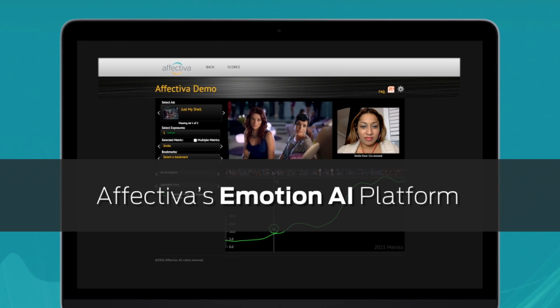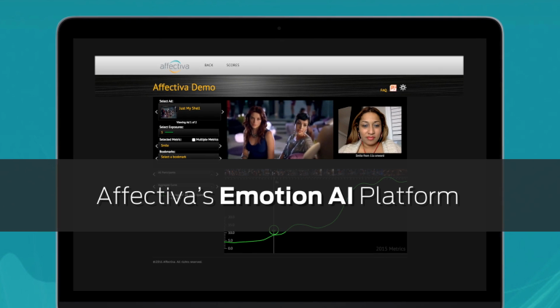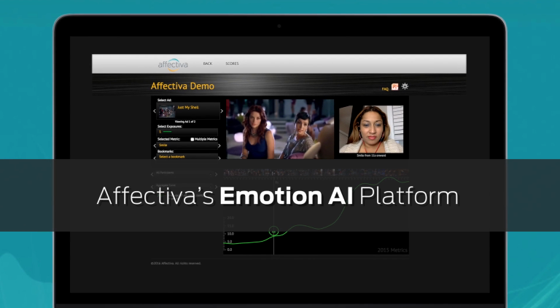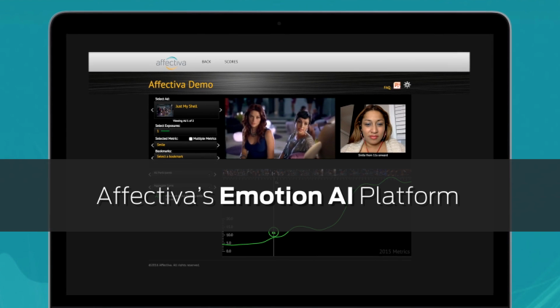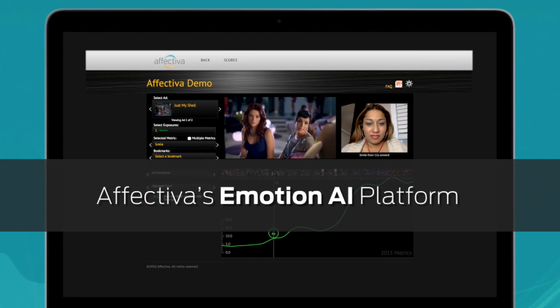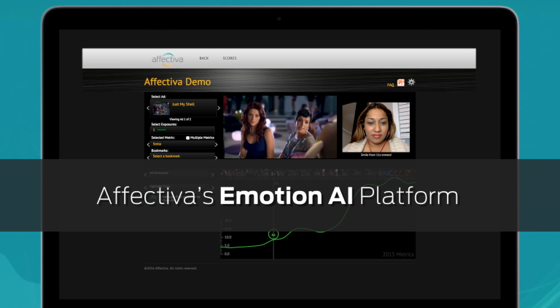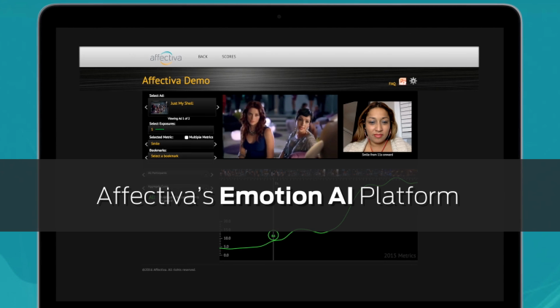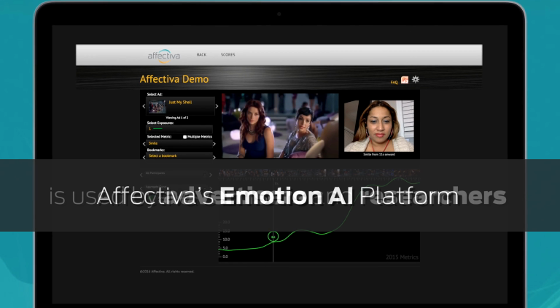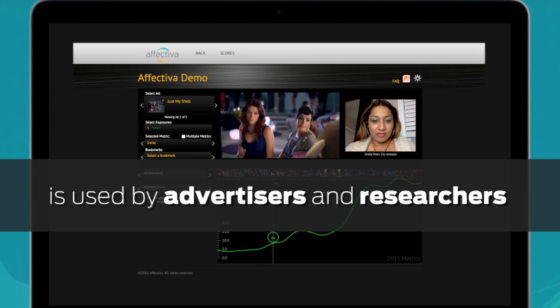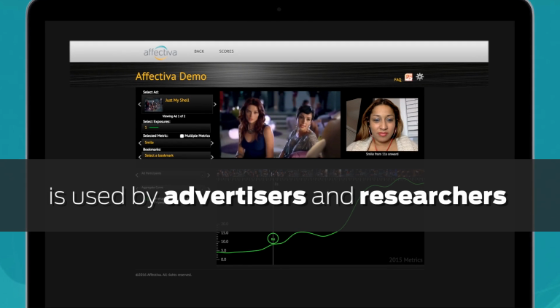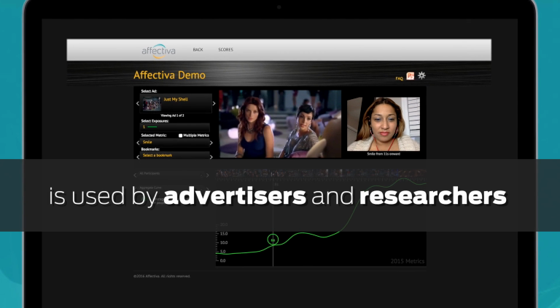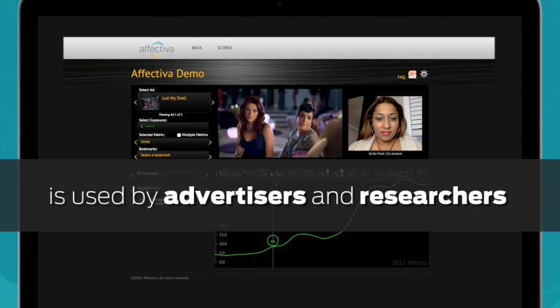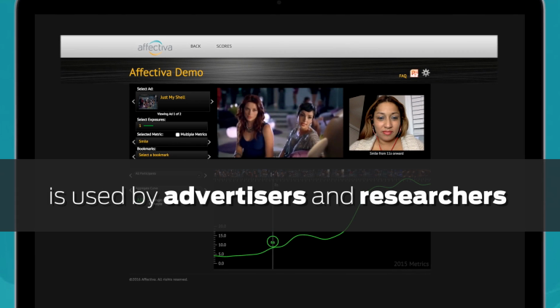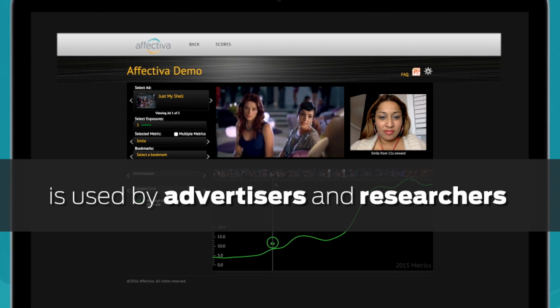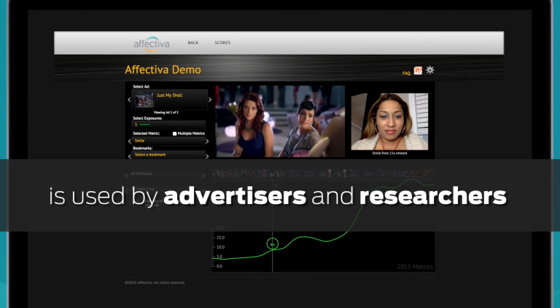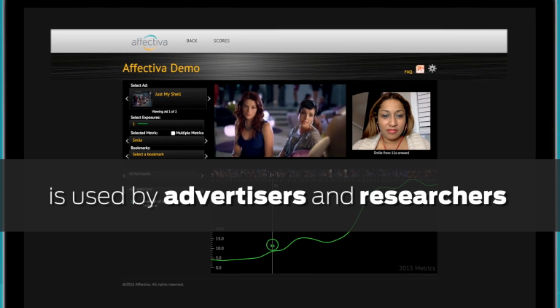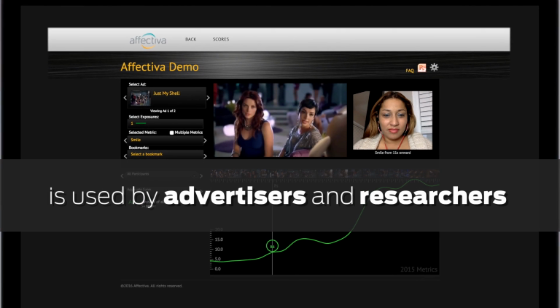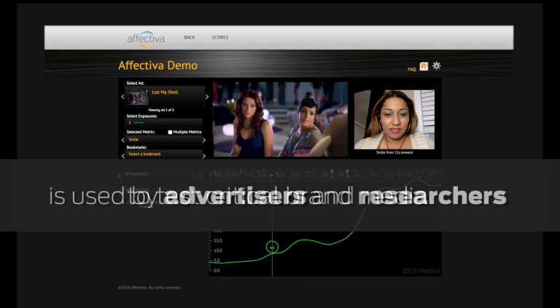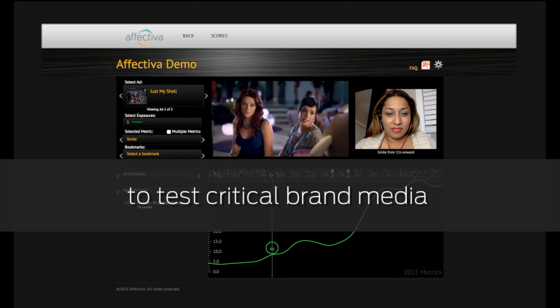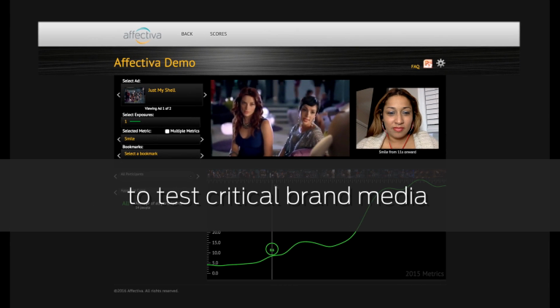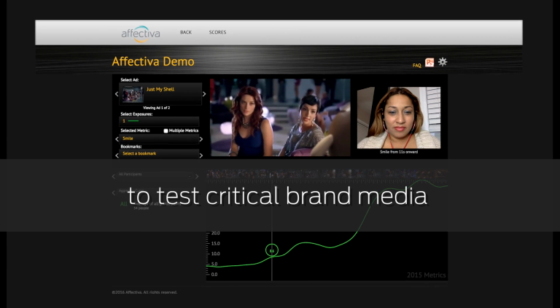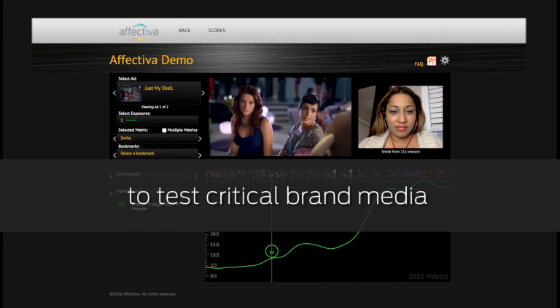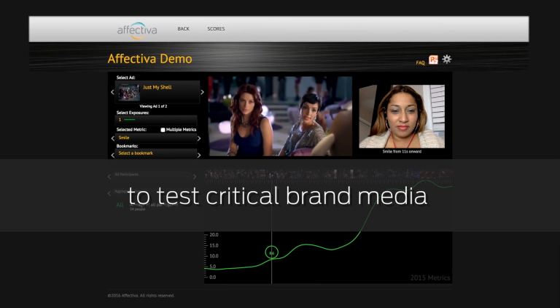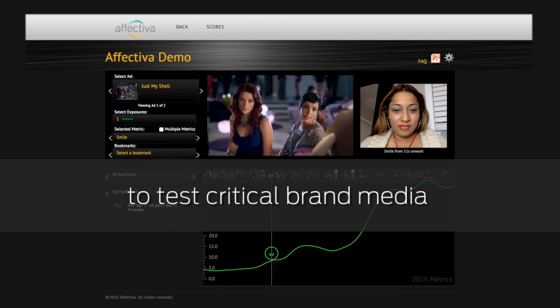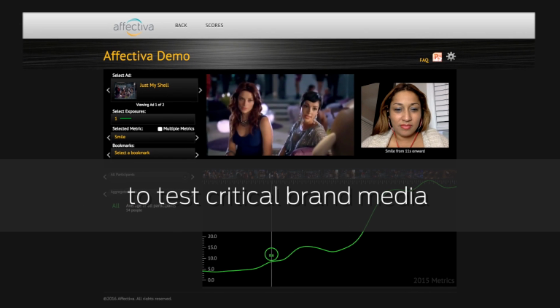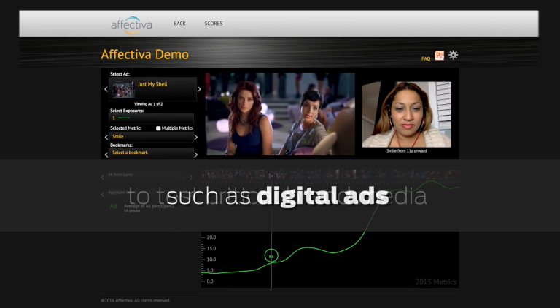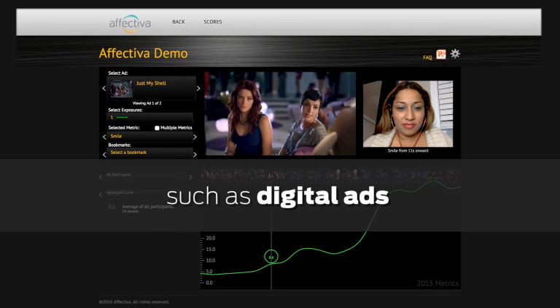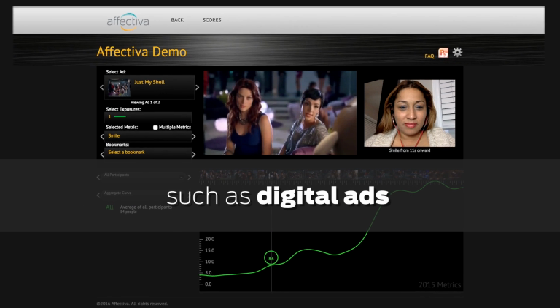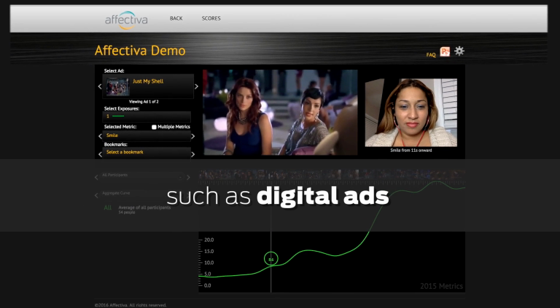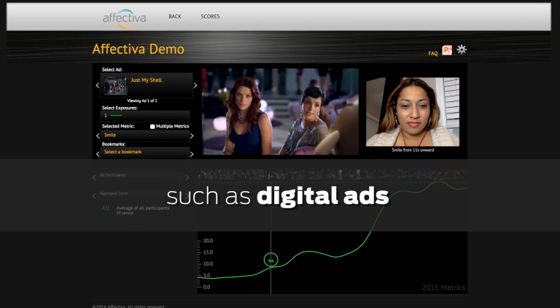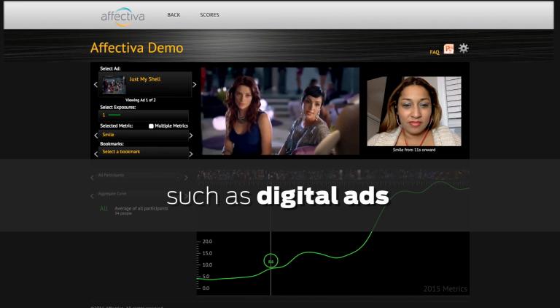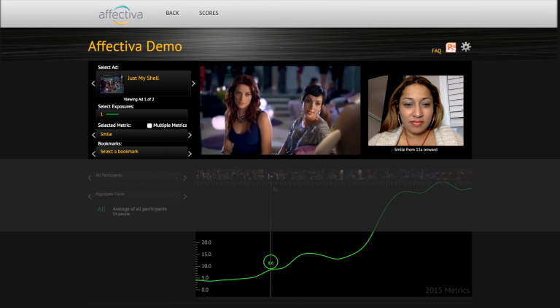Affectiva's emotion AI platform is used by advertisers and researchers to test critical brand media such as digital ads.